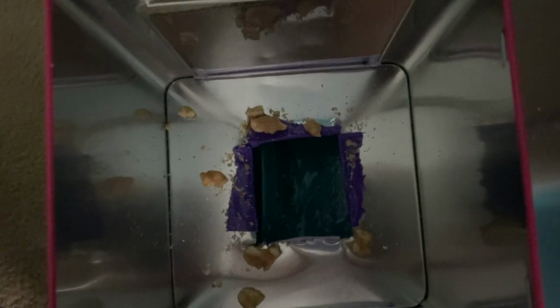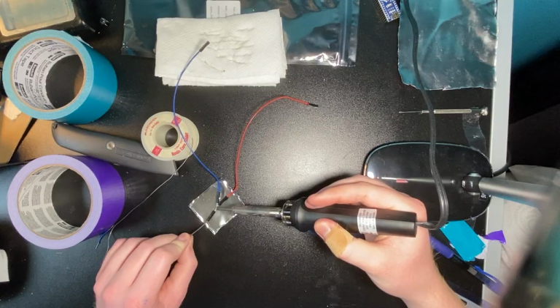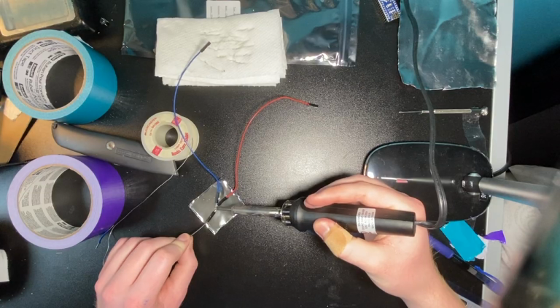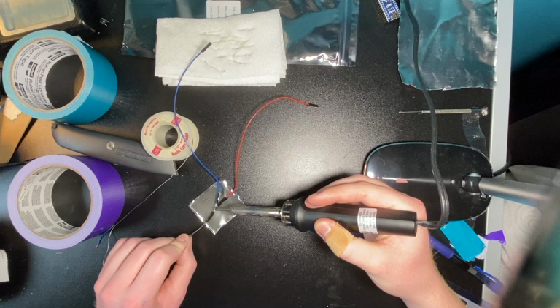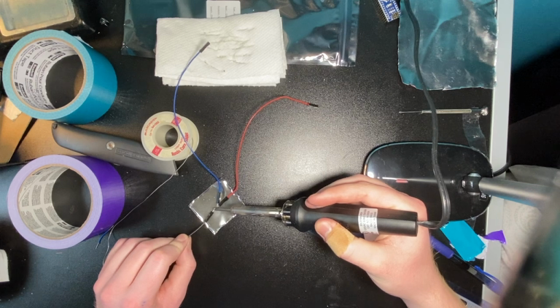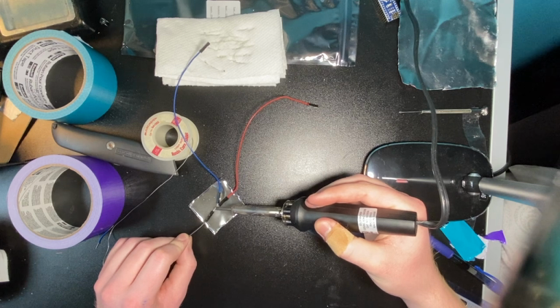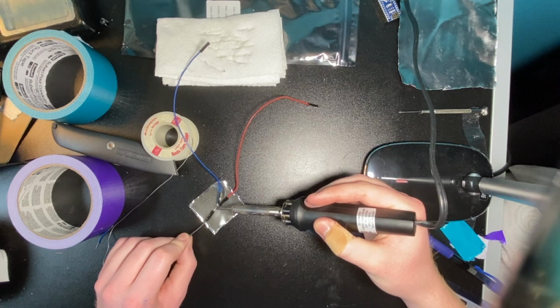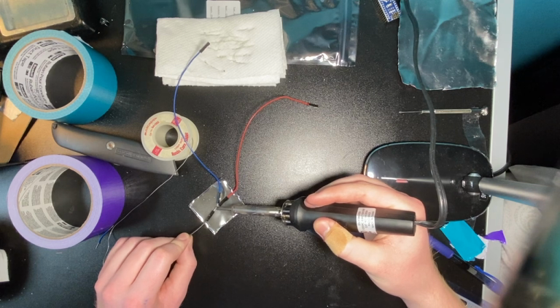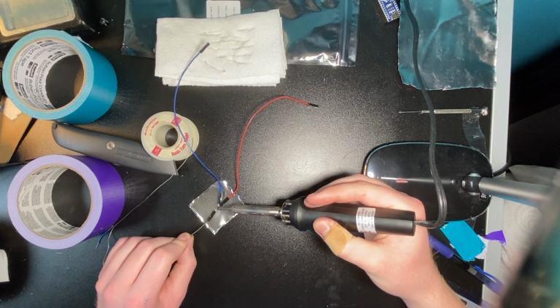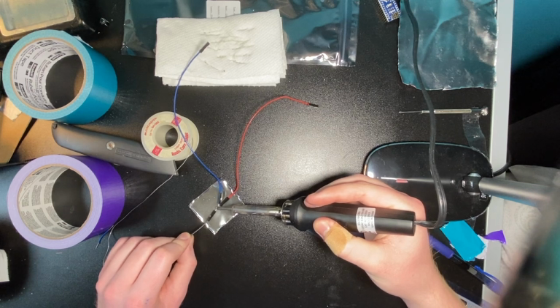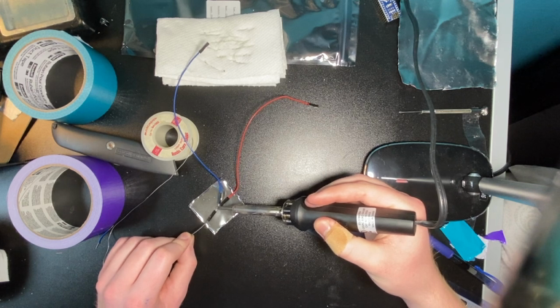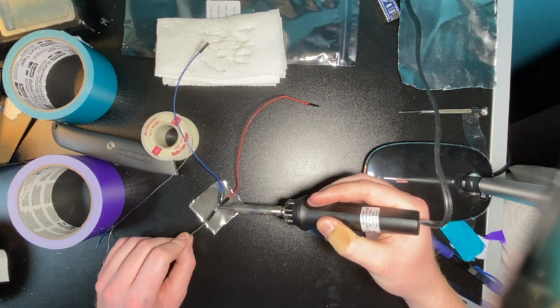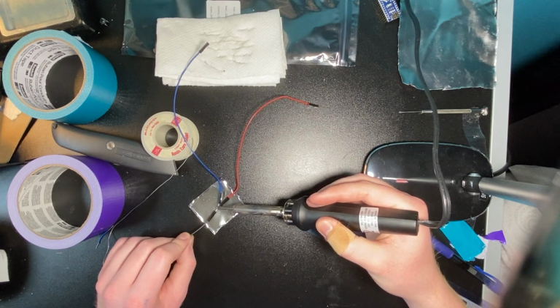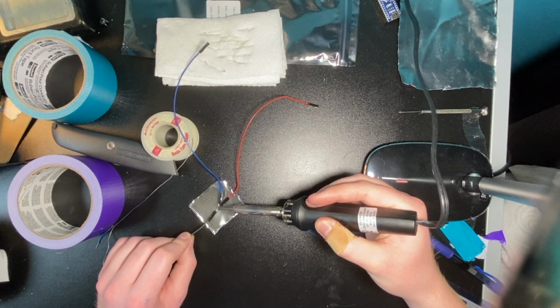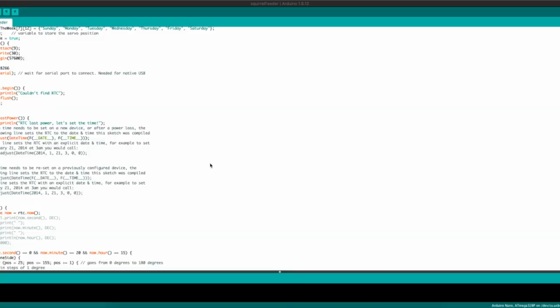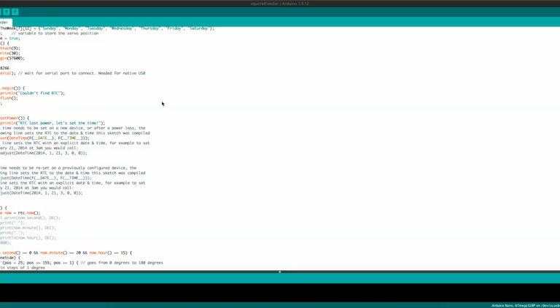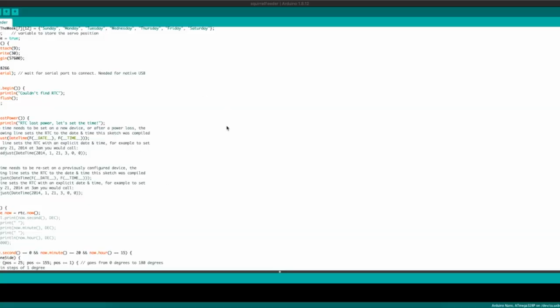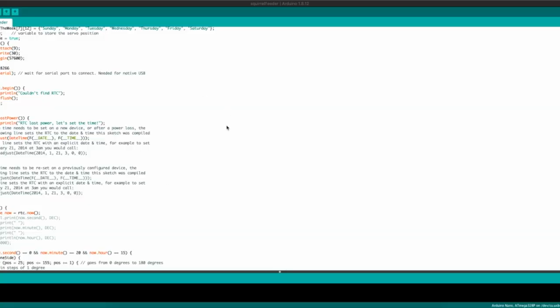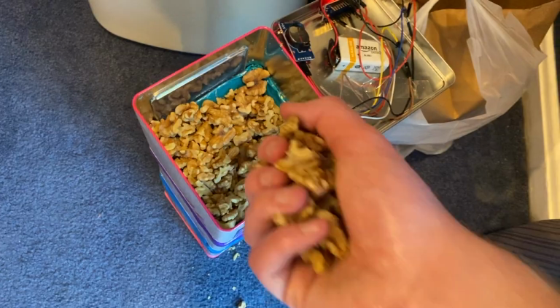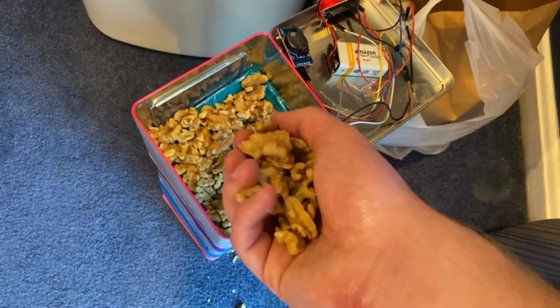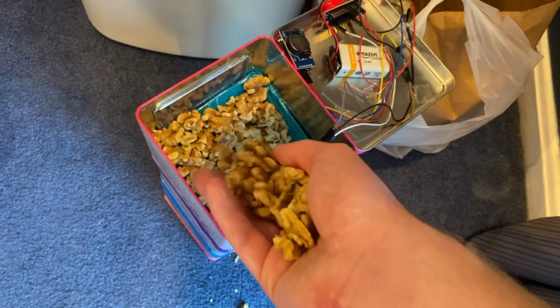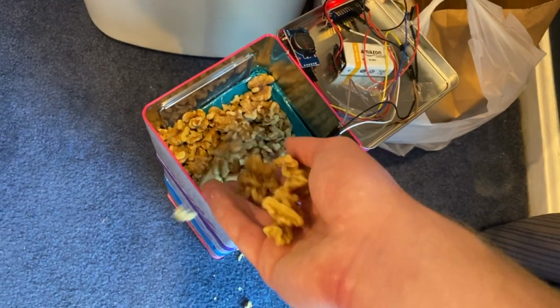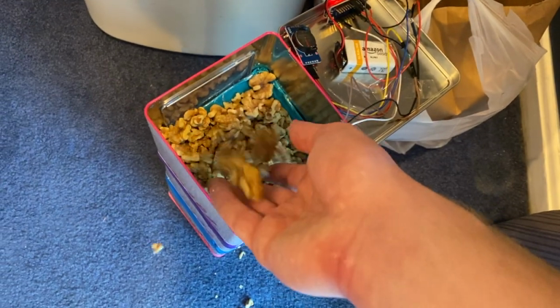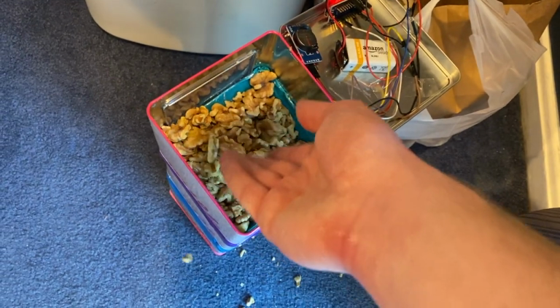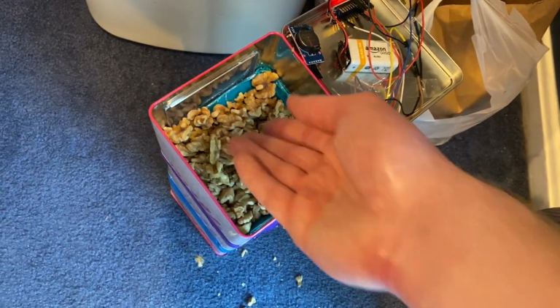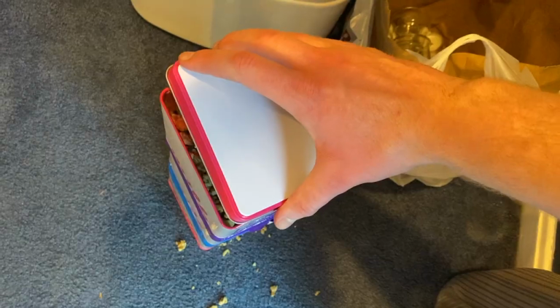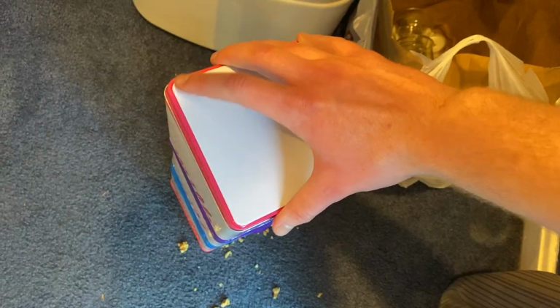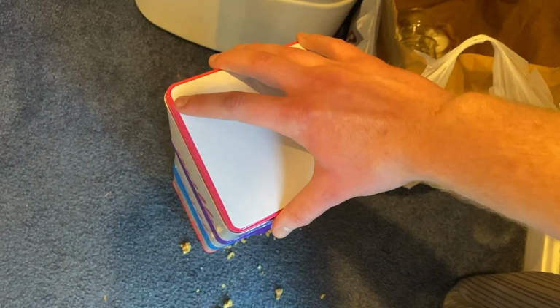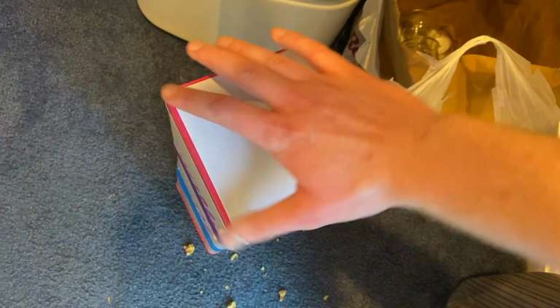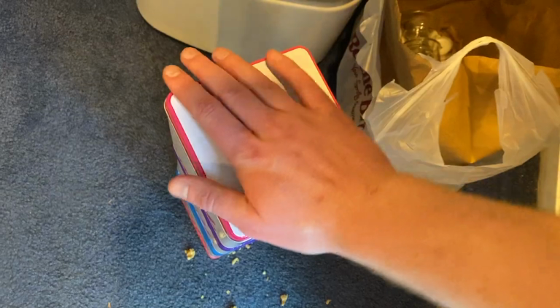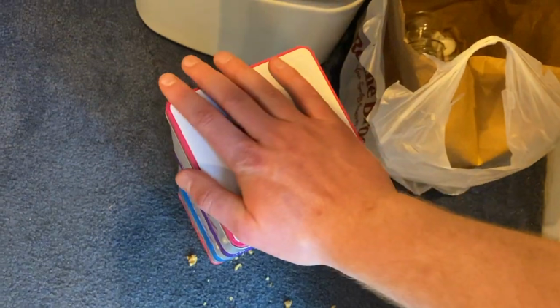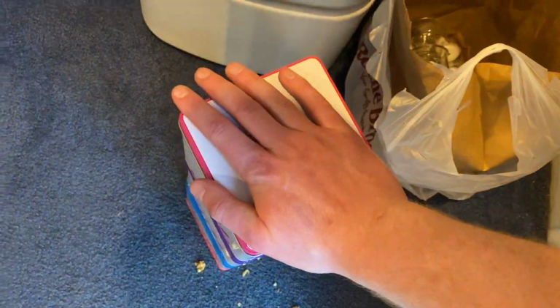Now that everything's together we can make some final connections, upload the final code, fill the thing with walnuts and put it outside.